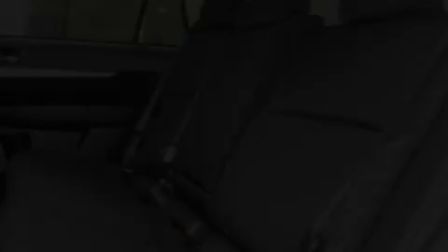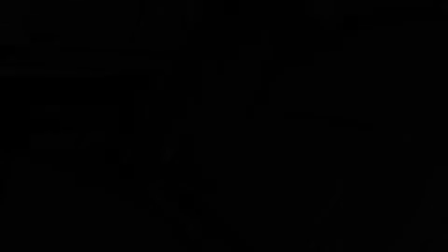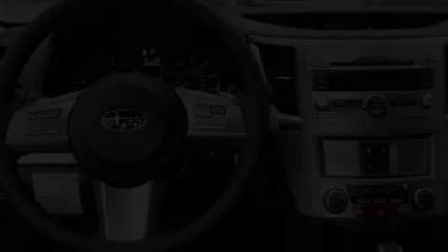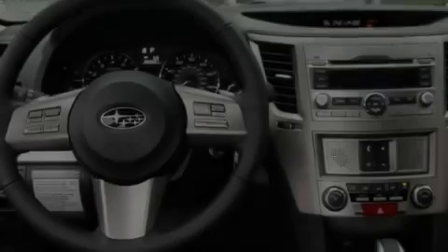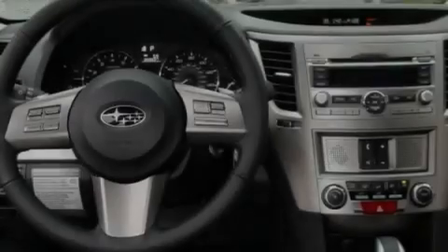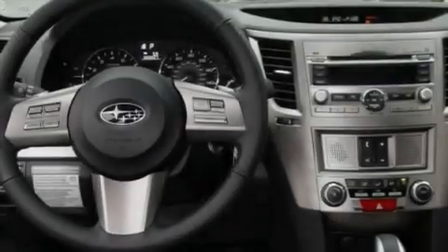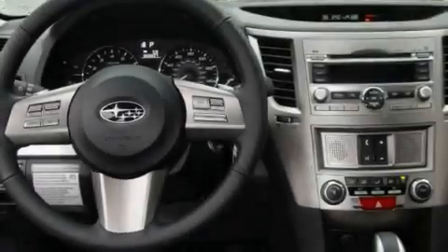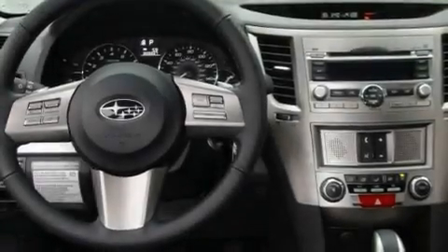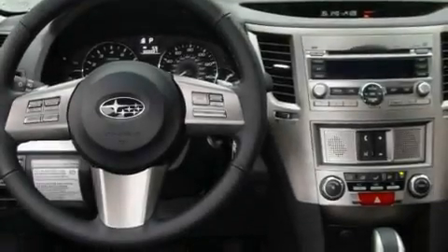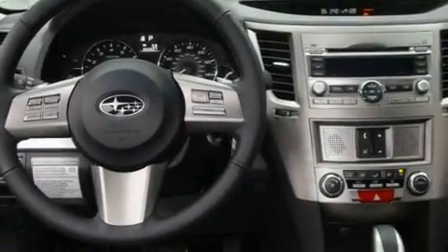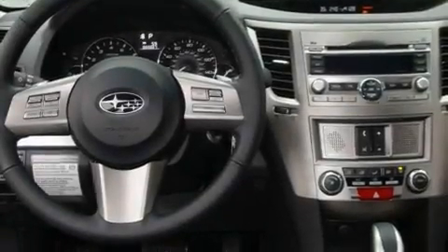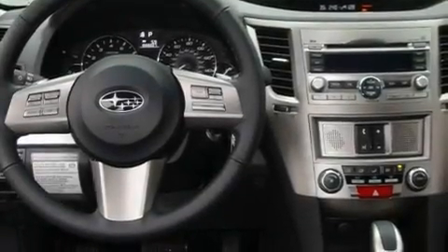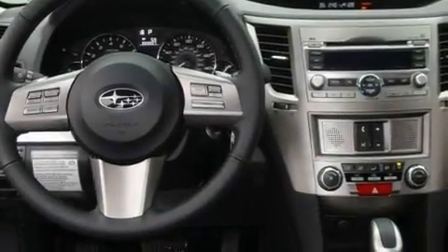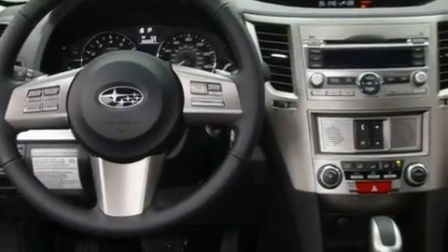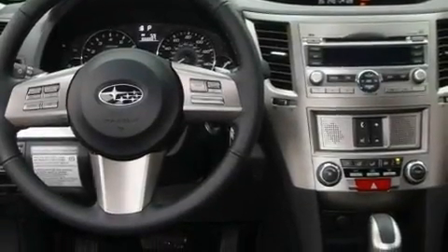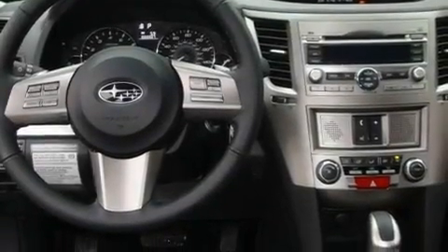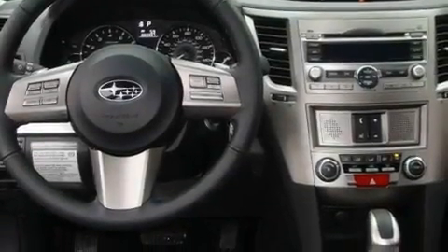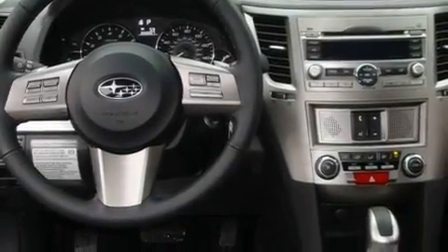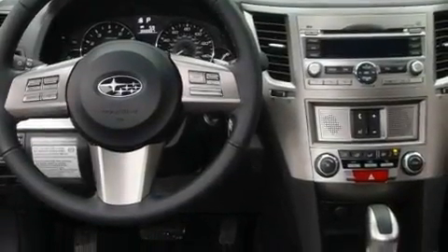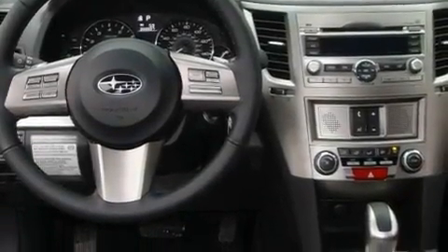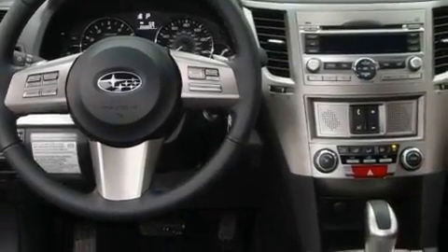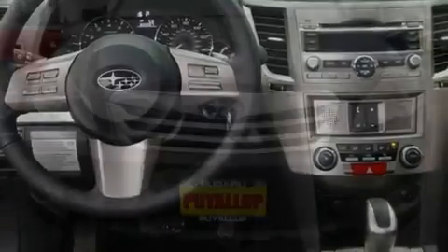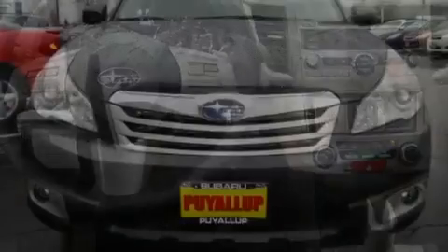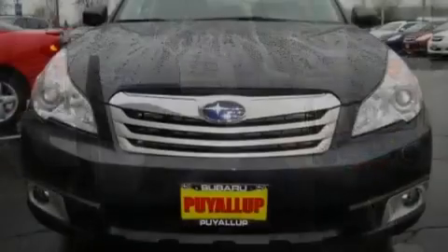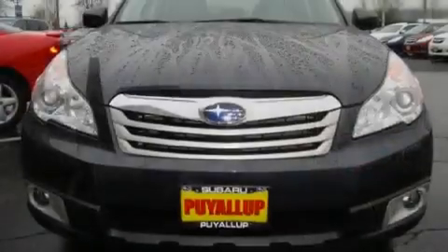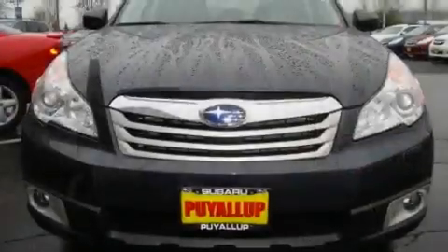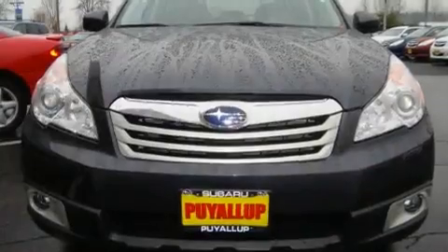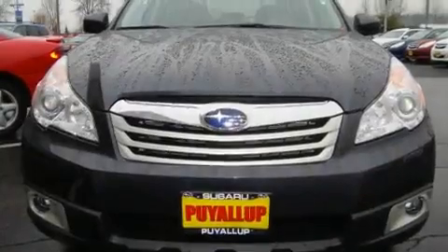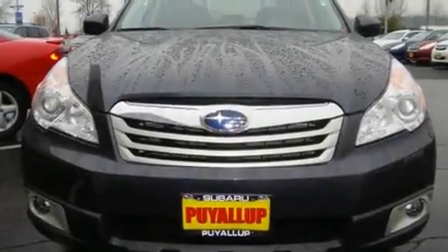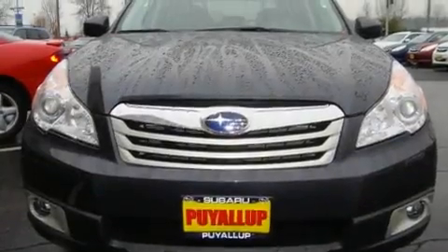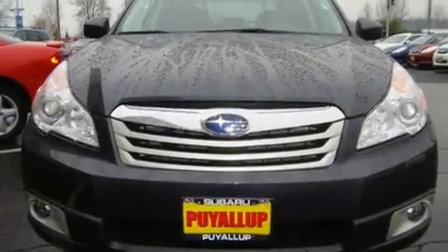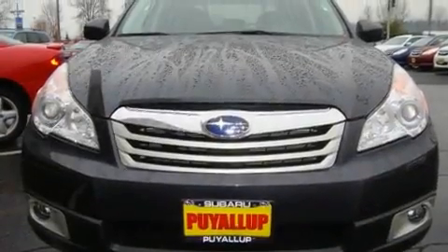Additional features include alloy wheels, fog lamps, a traction control system, an auto-dimming rear view mirror, and cruise control.